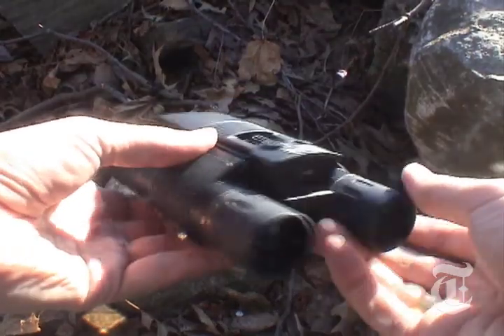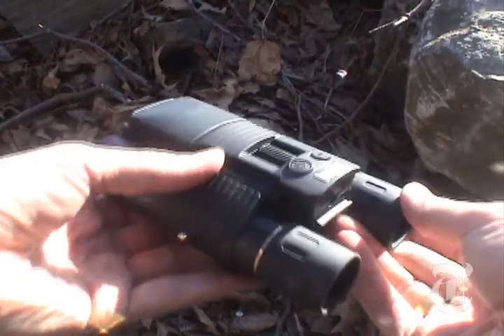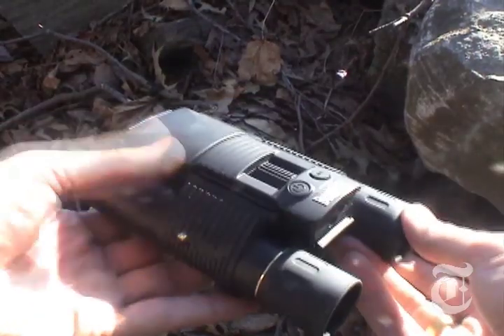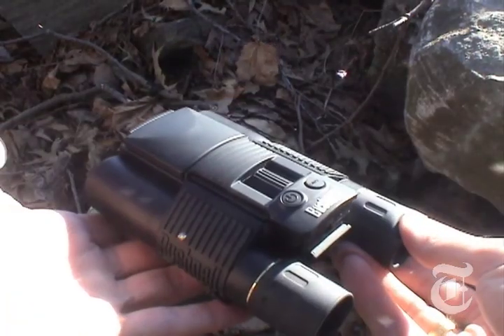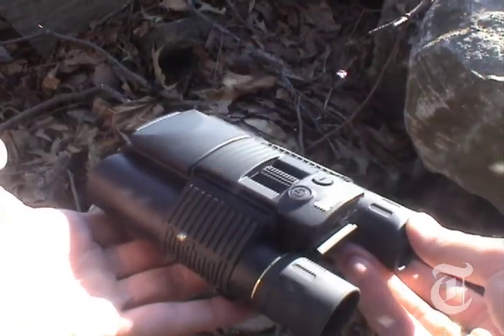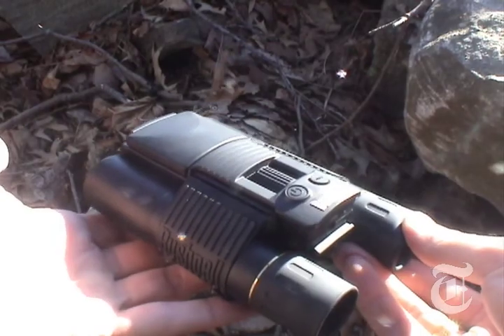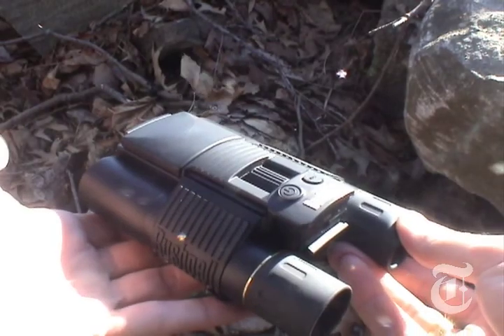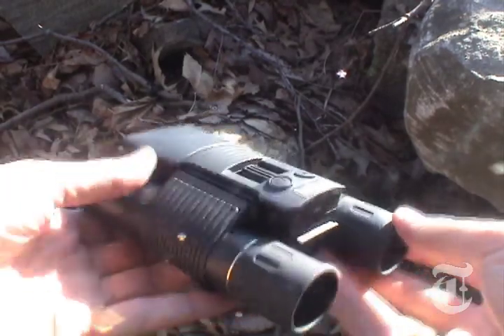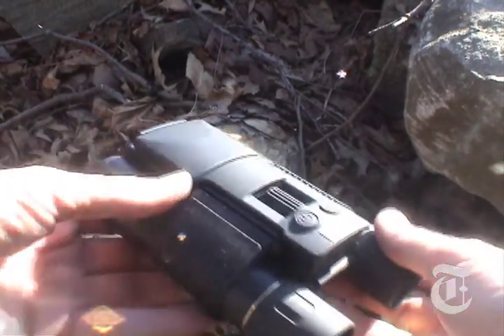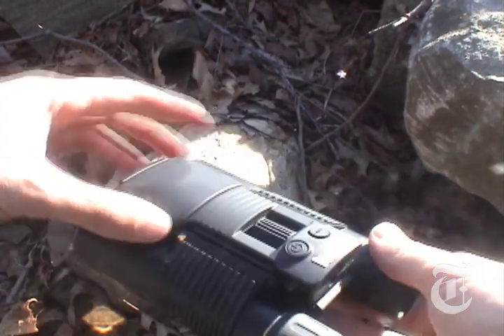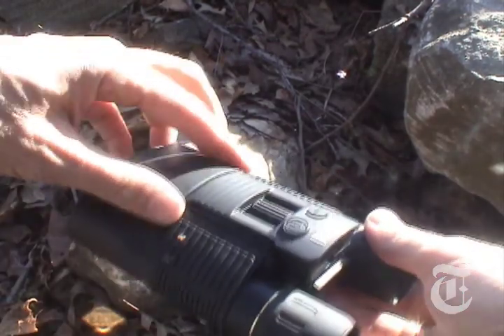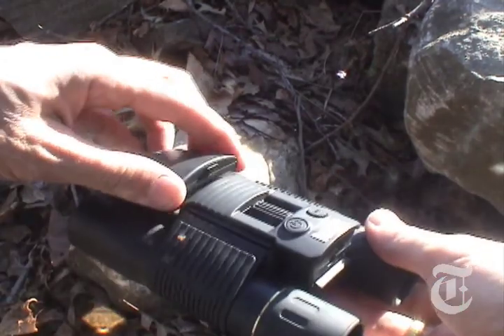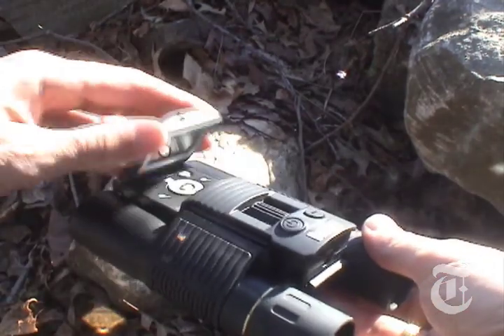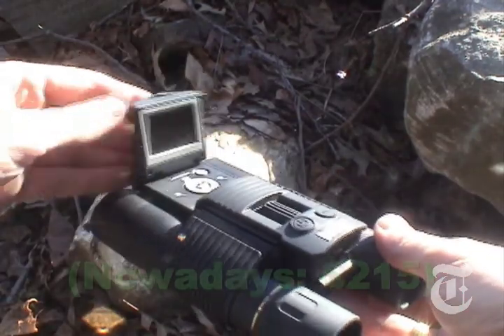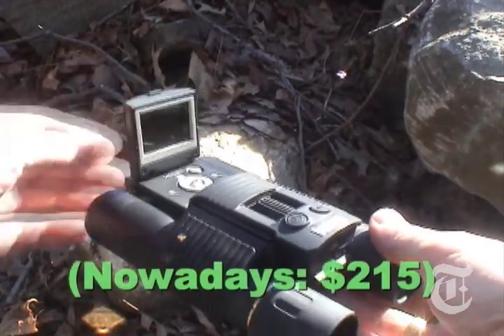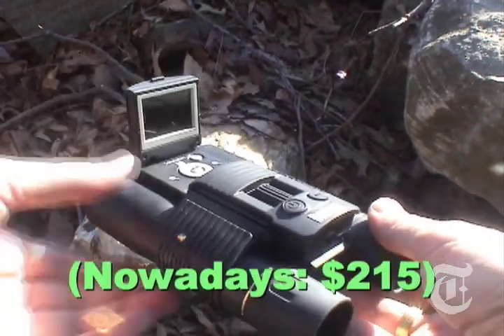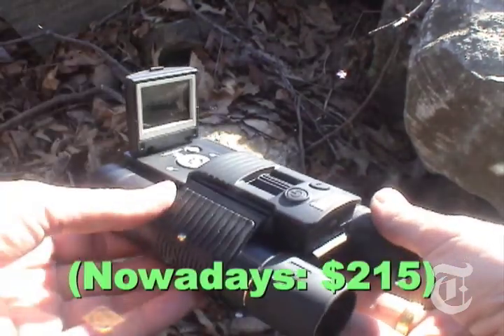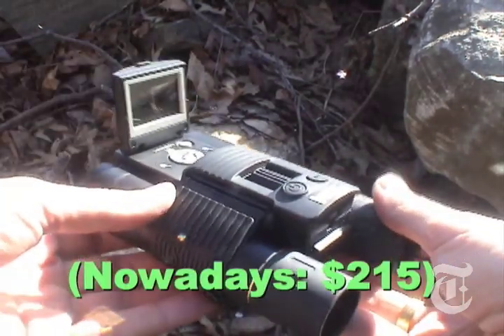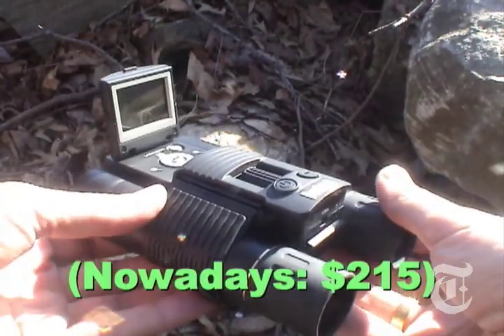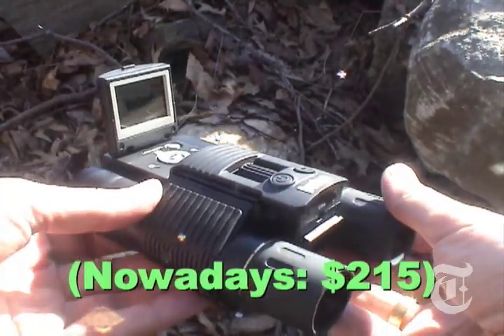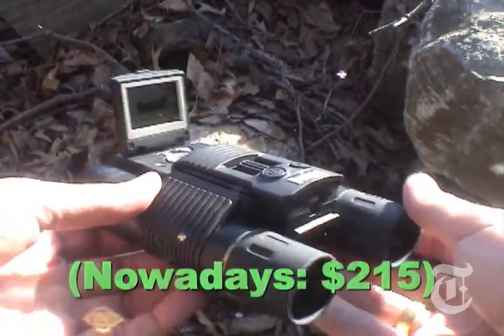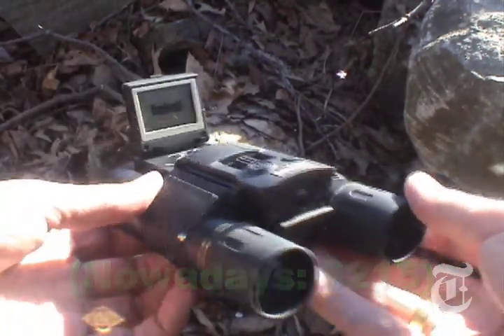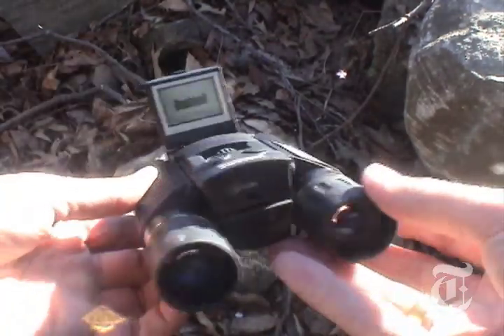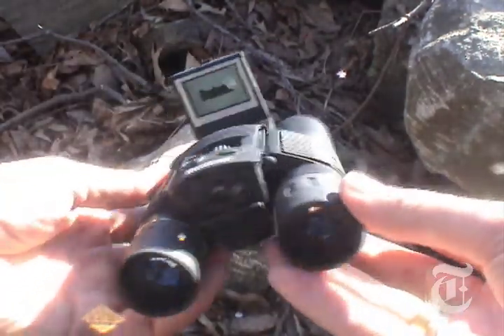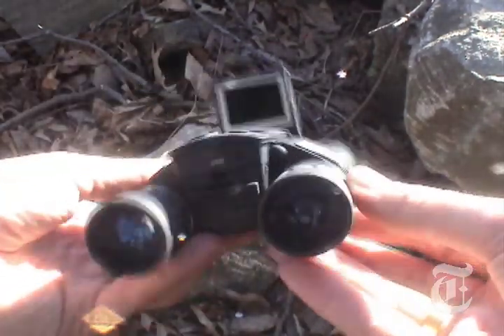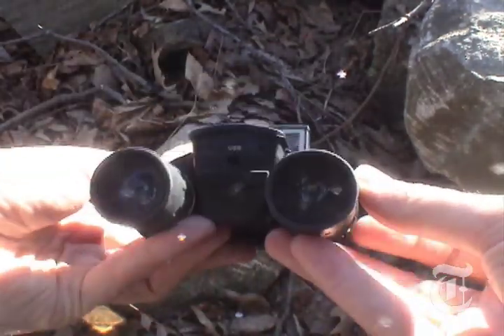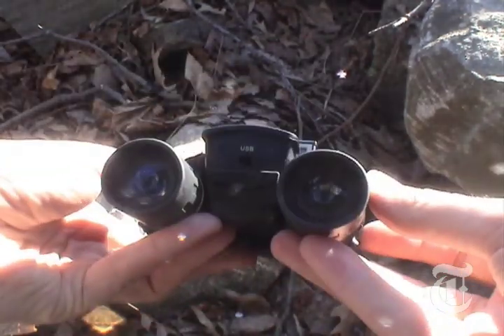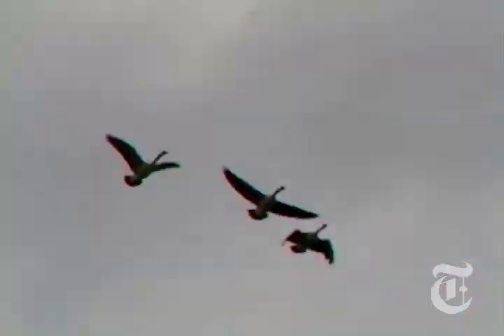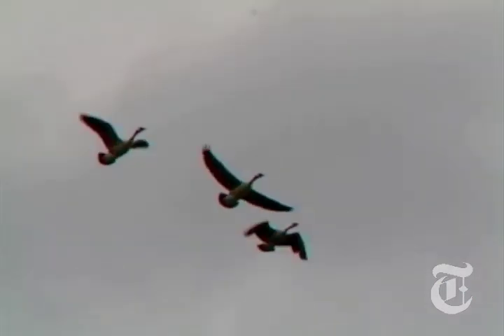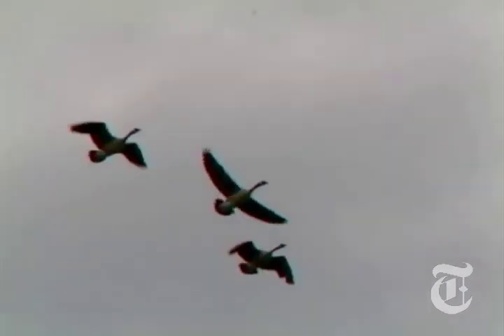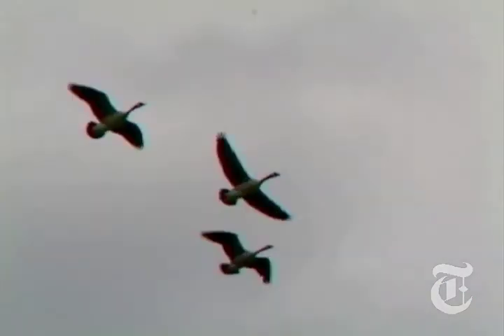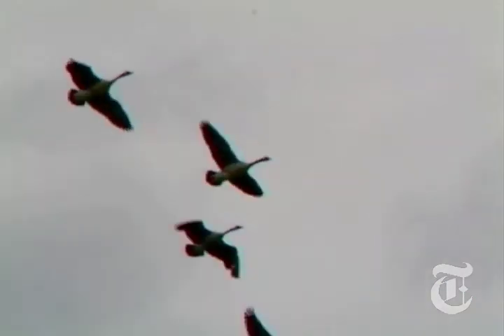My favorites are these — the Bushnell Compact Instant Replay. $250, excellent optics, very good pictures, and movies at 640x480.